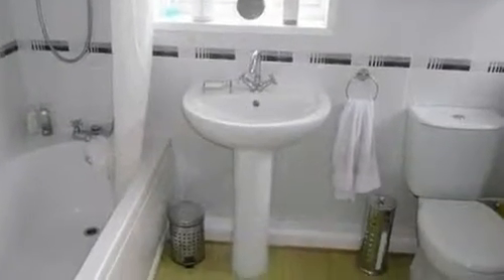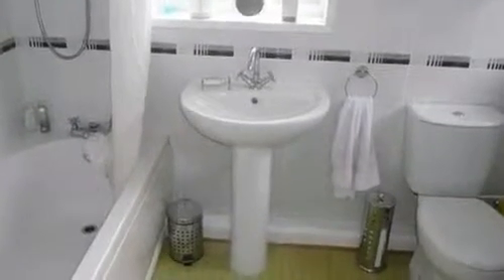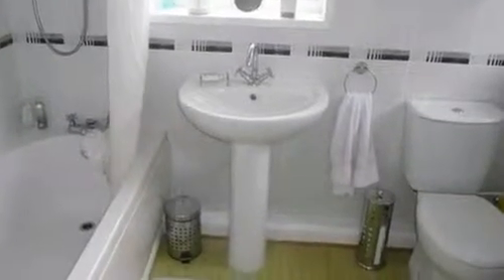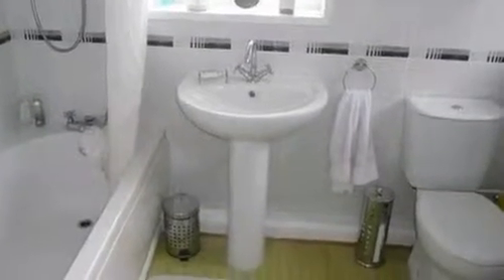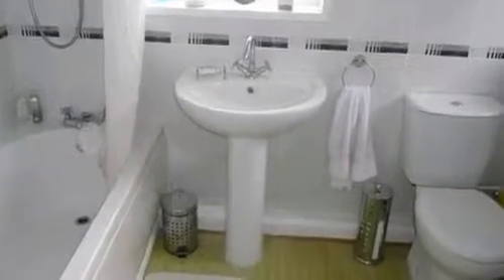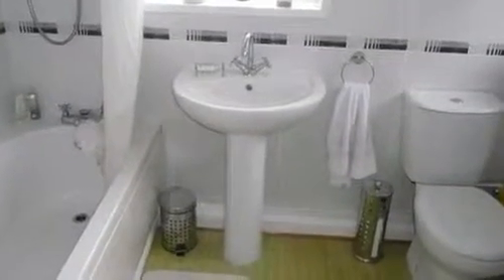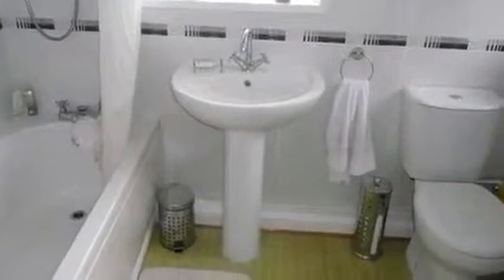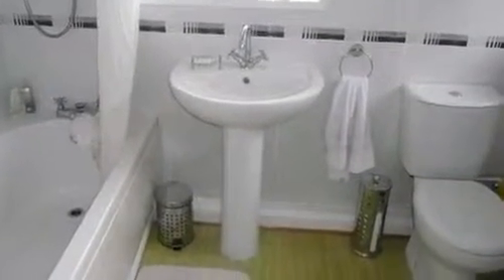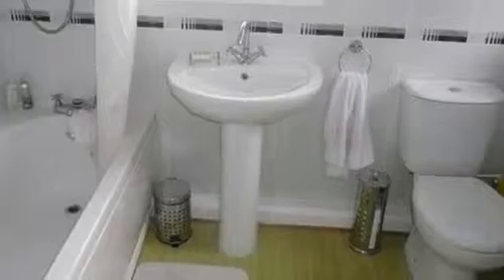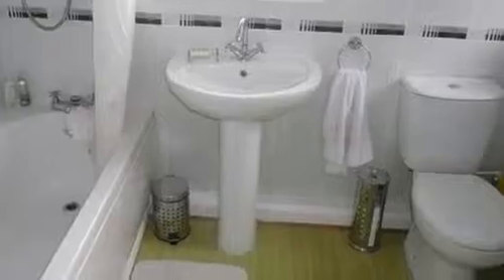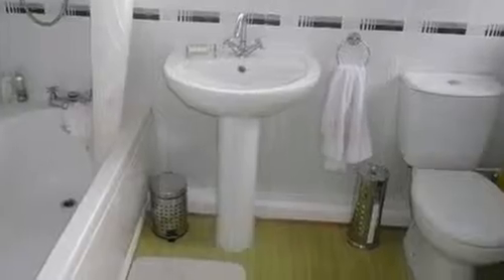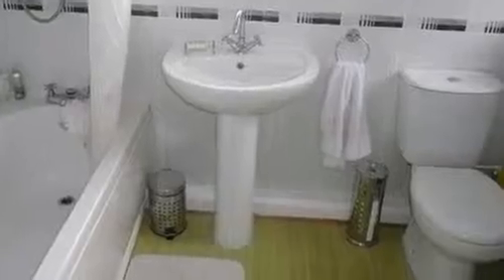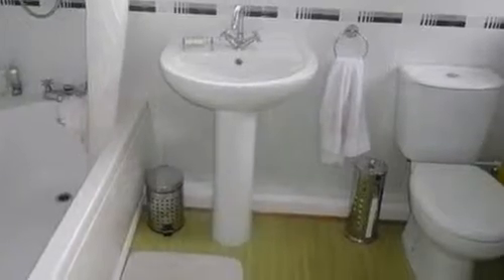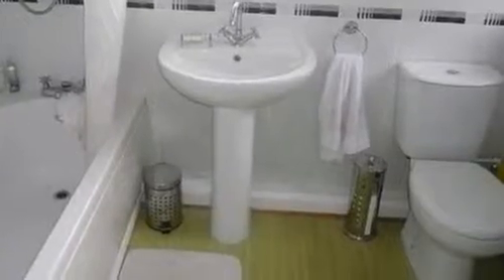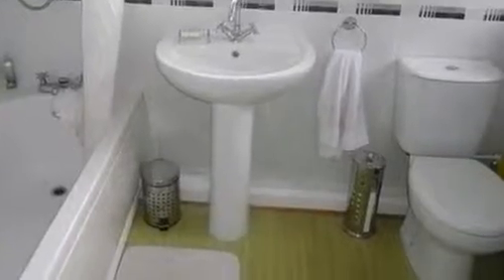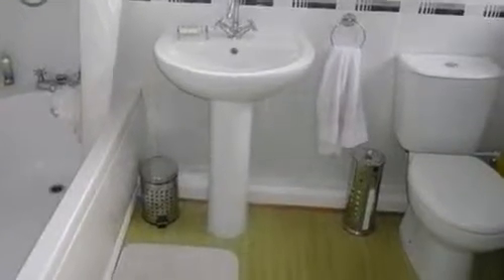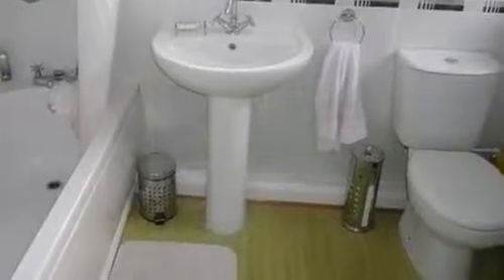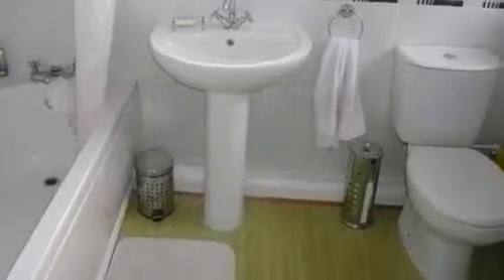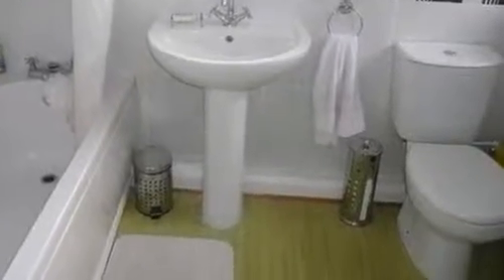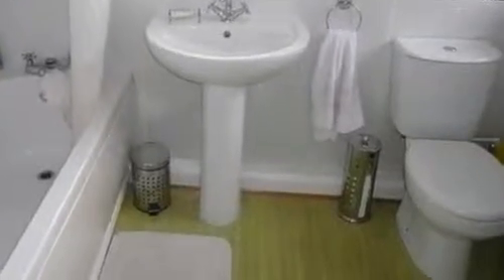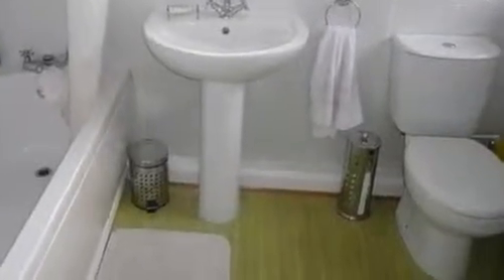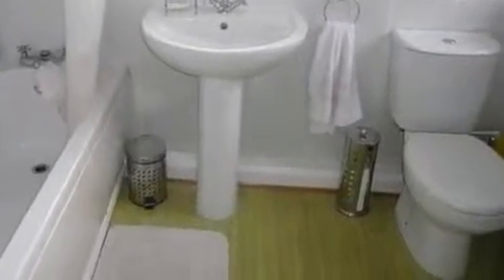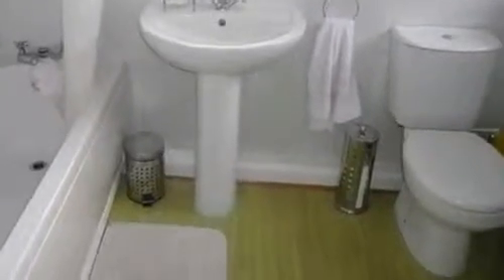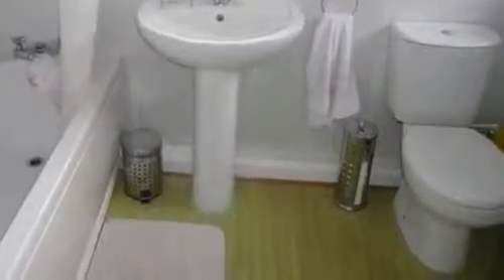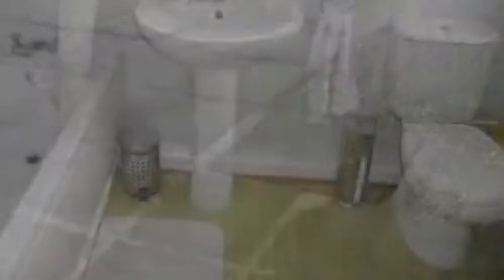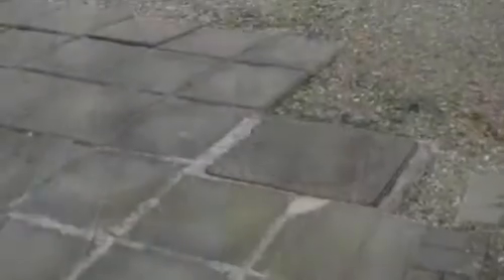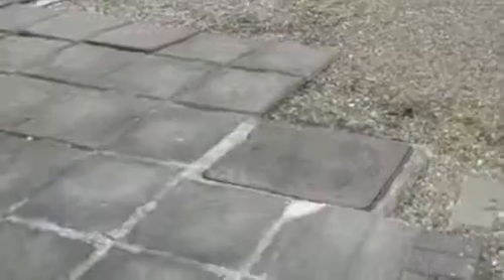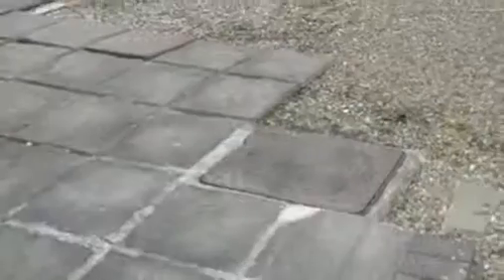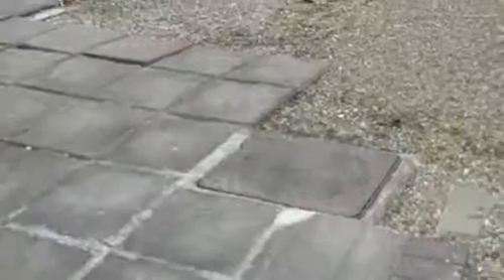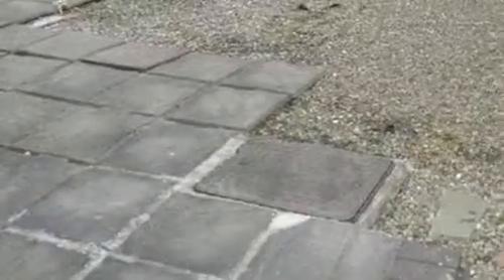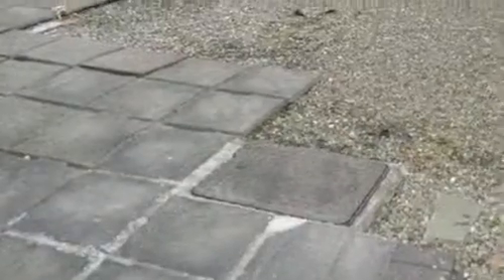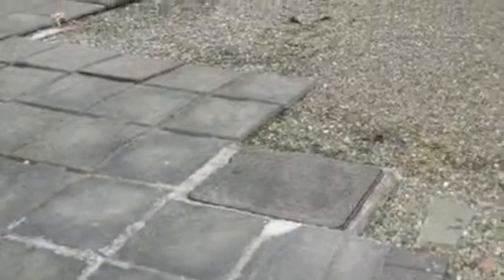Completing the property is the bathroom, which is equipped with a three-piece suite and attractive laminate wood flooring.